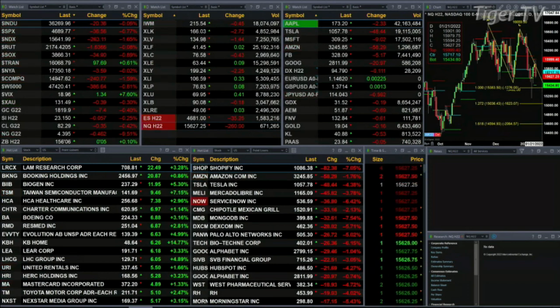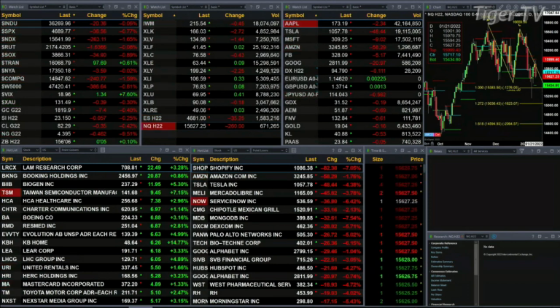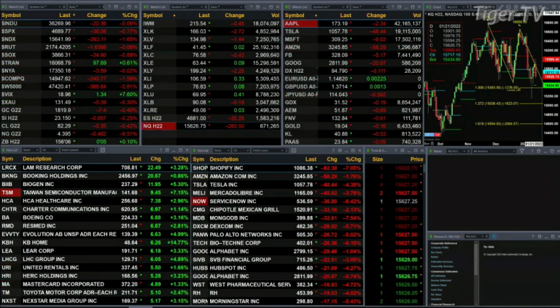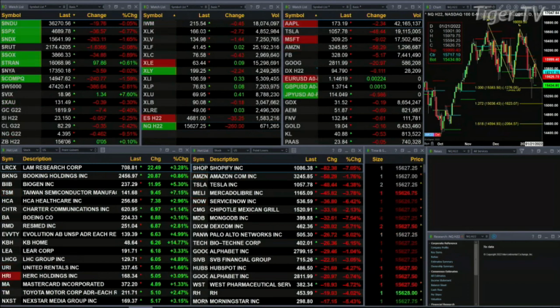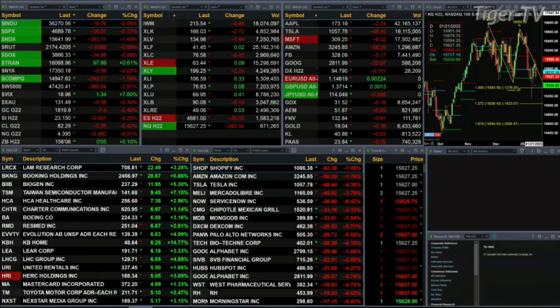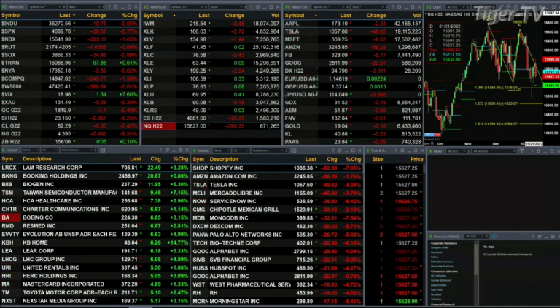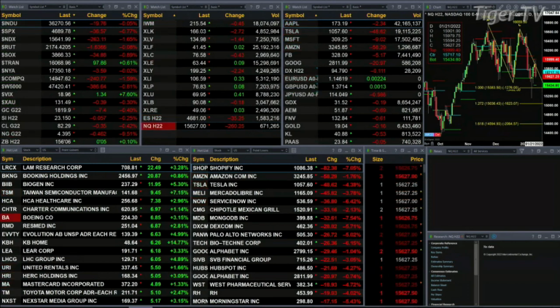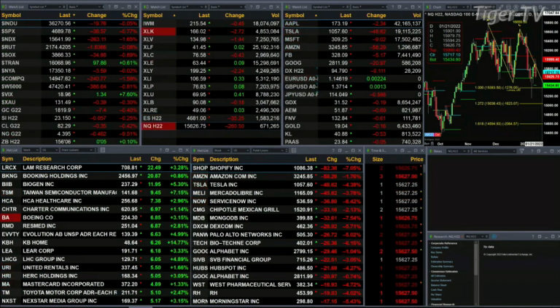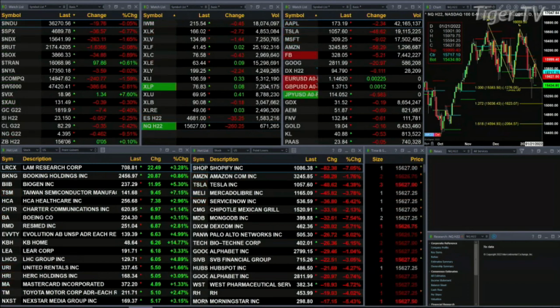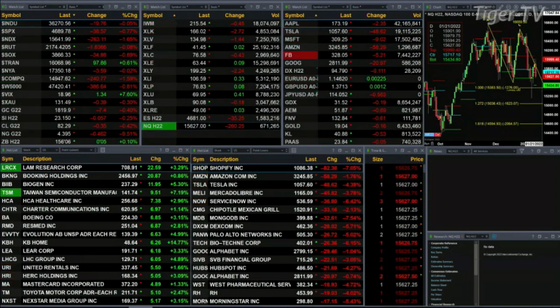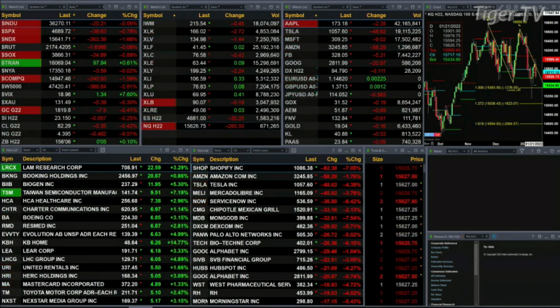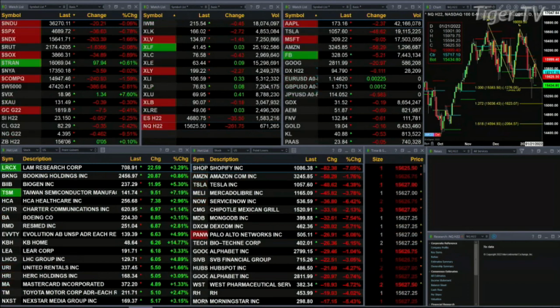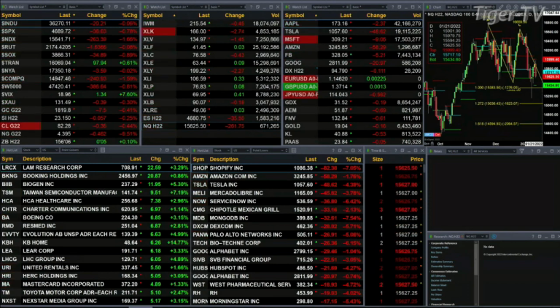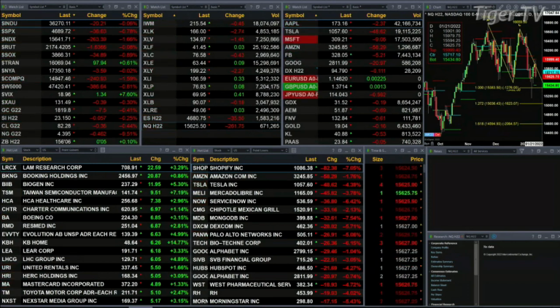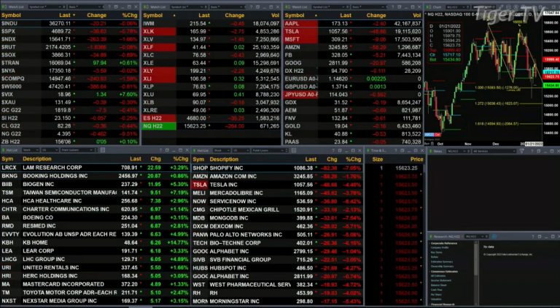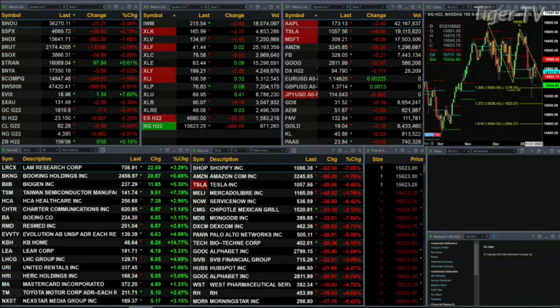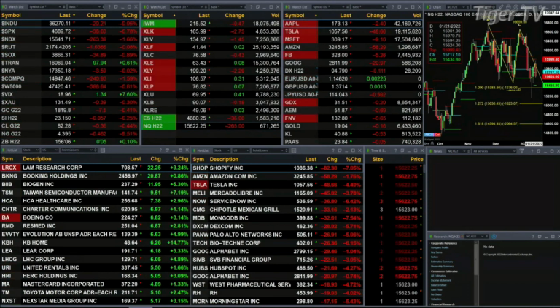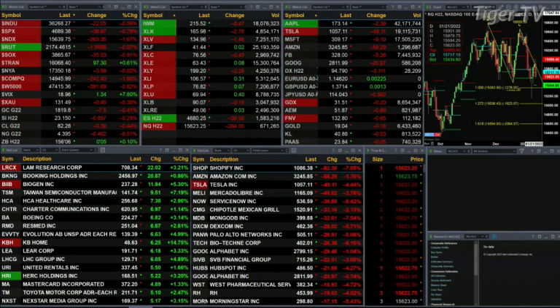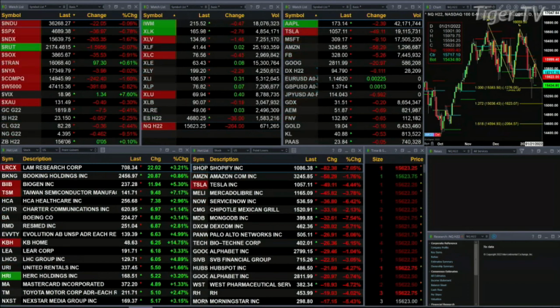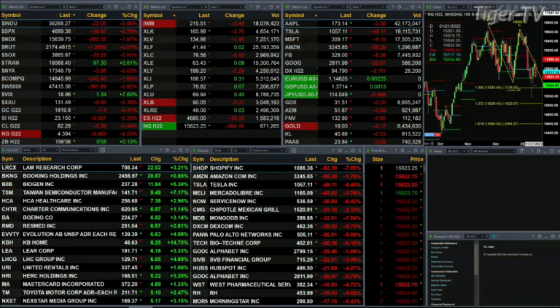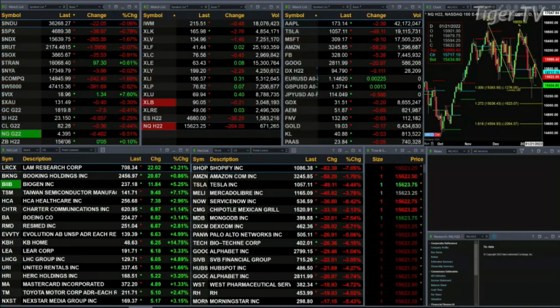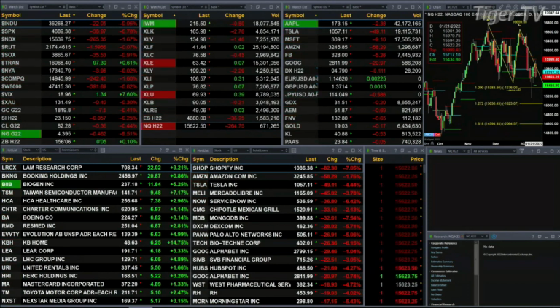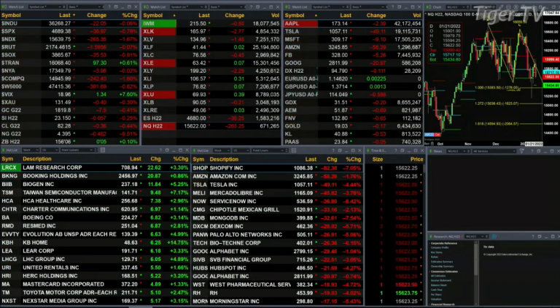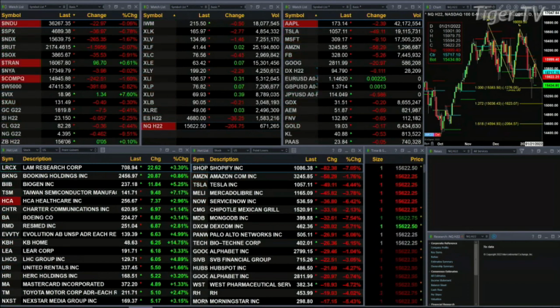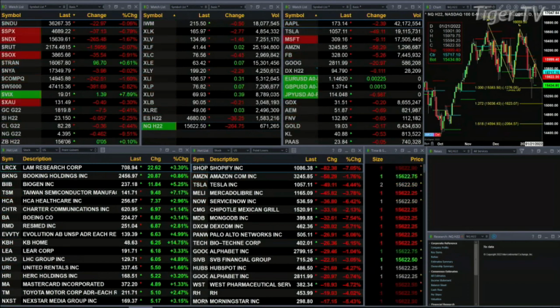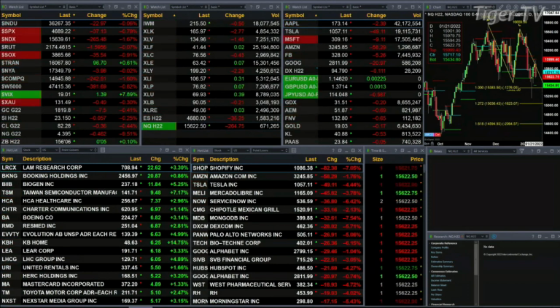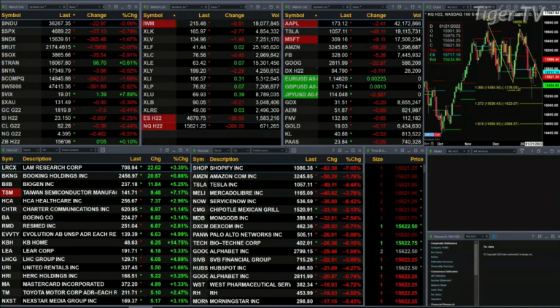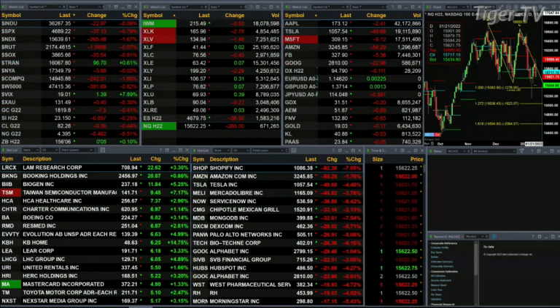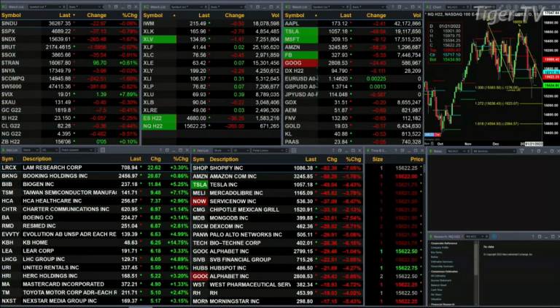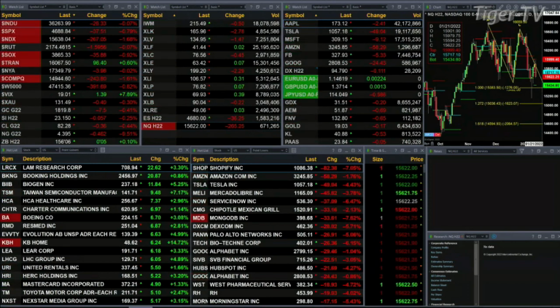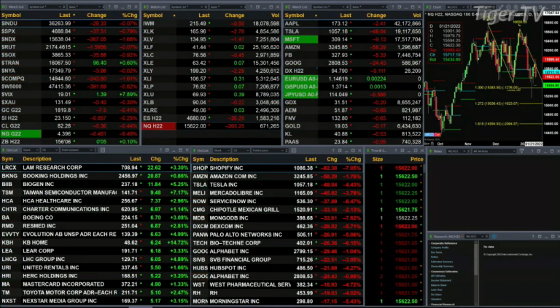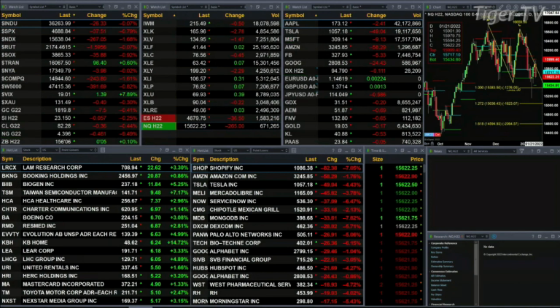Semis are off 34. Gold is down seven bucks, silver is off, and light sweet crude is off 35 cents.